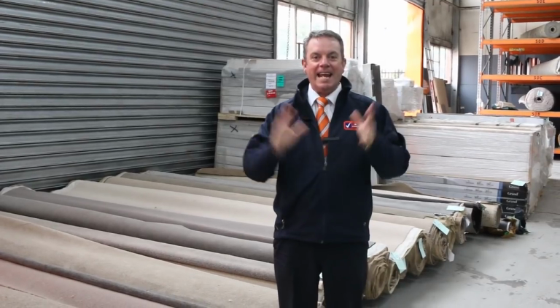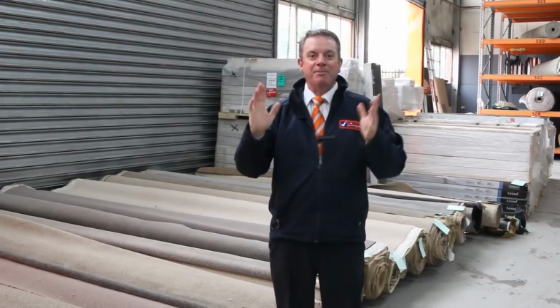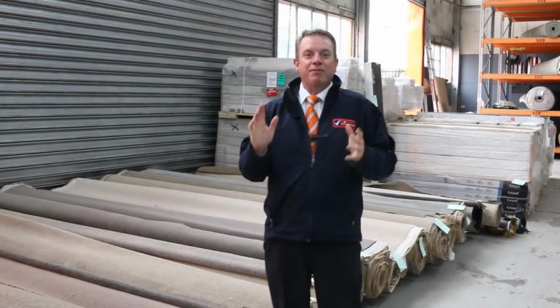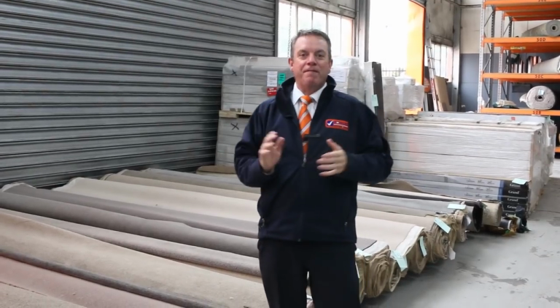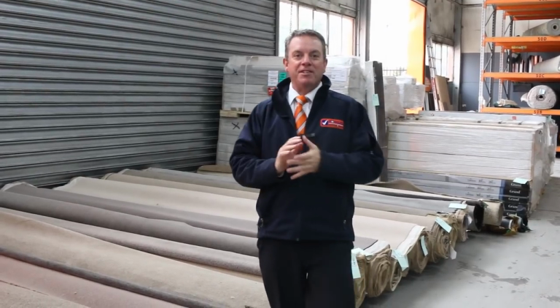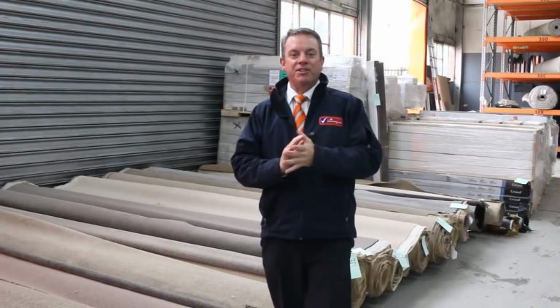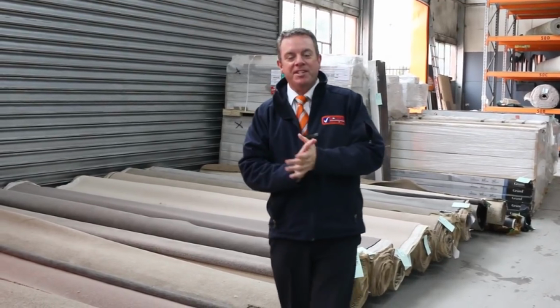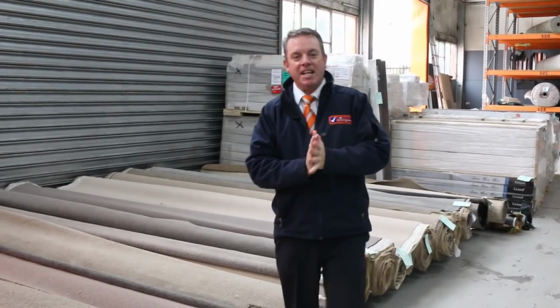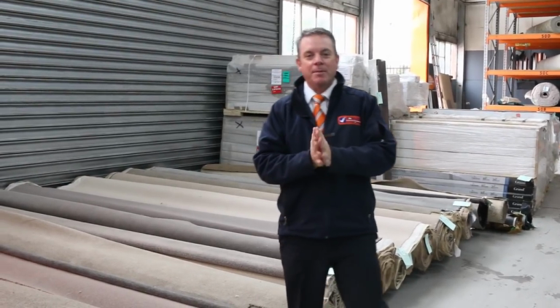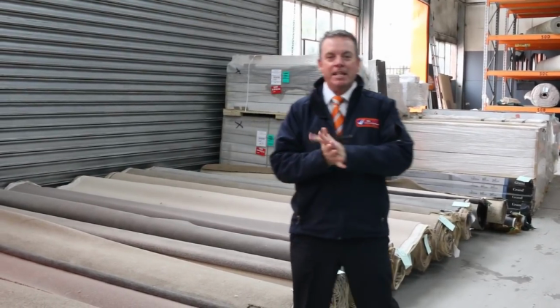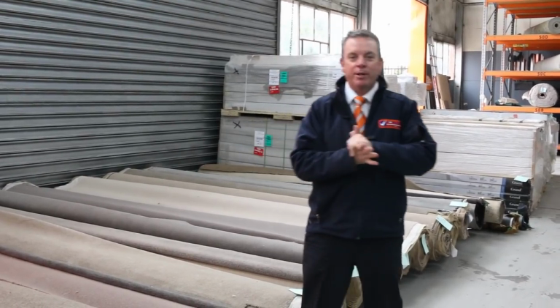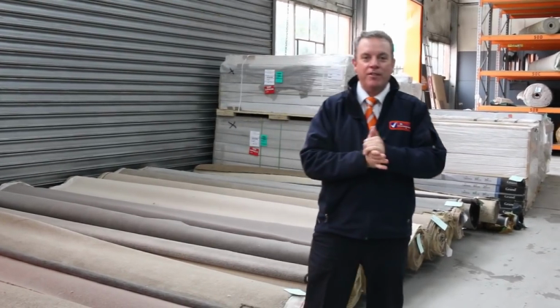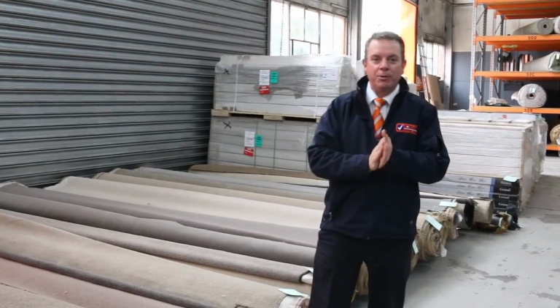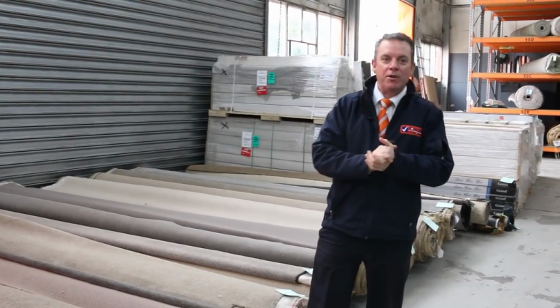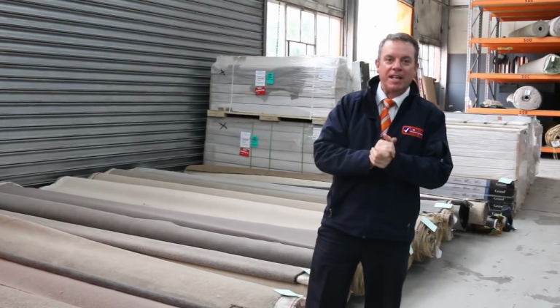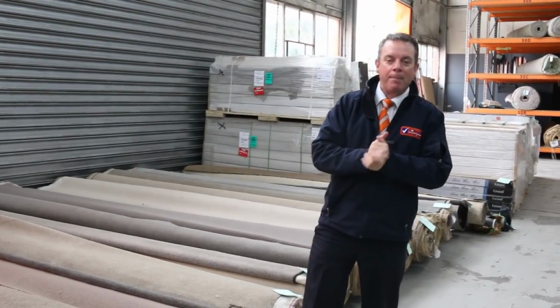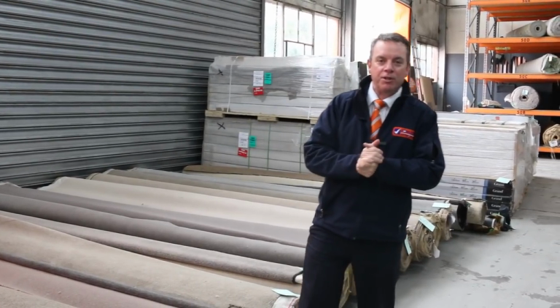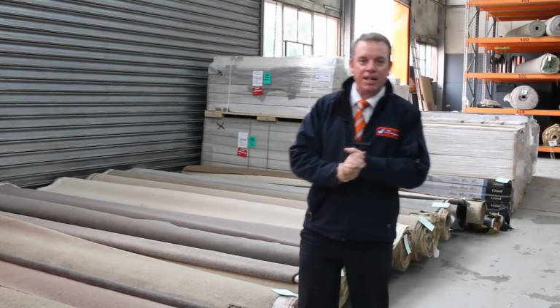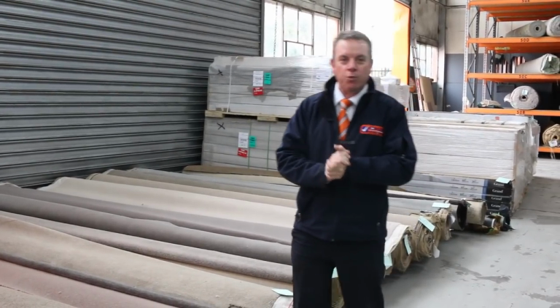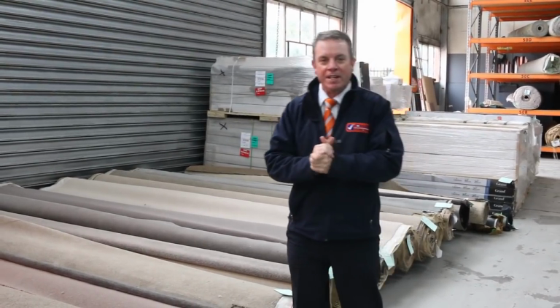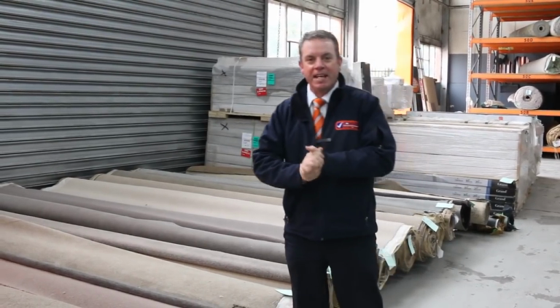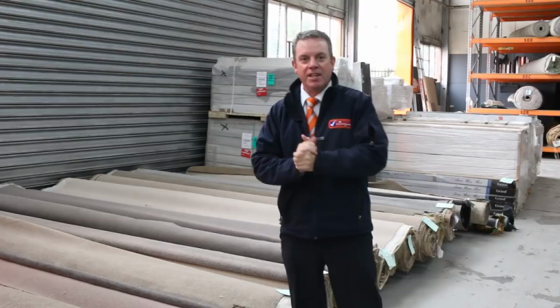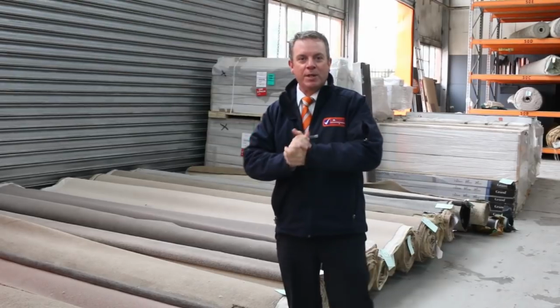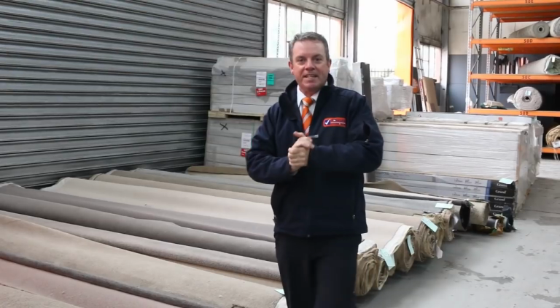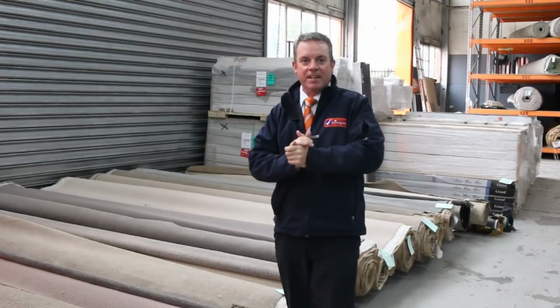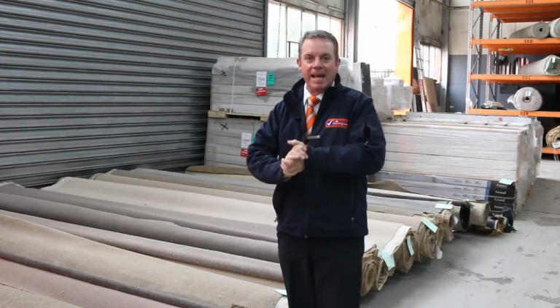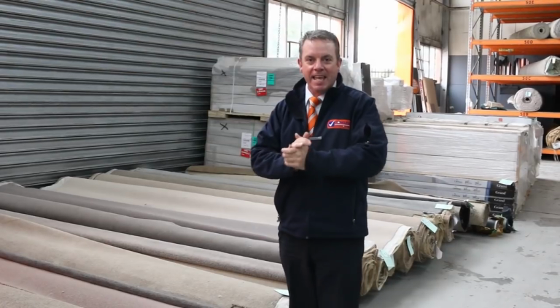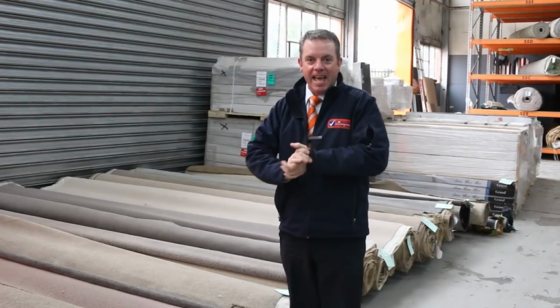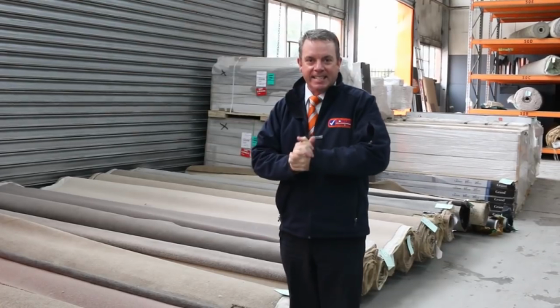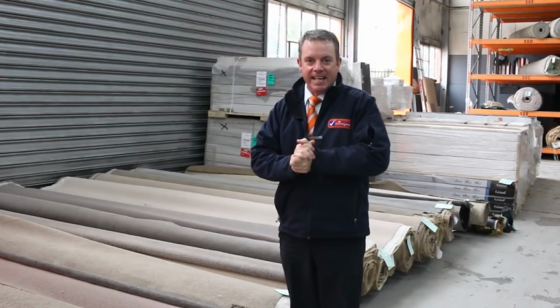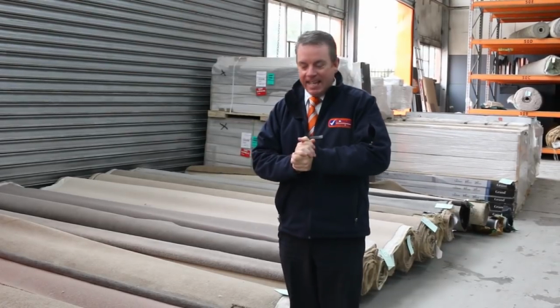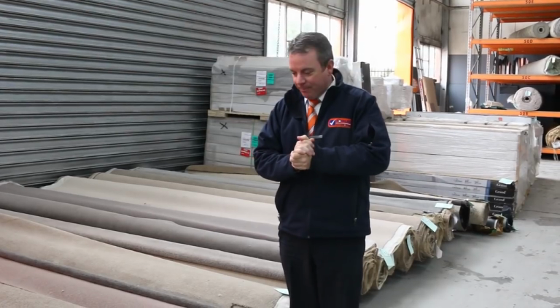G'day, I'm John from Fowles Auction and Sales. I'm here to preview tomorrow's carpet auction — that's Wednesday the 22nd of May at 10am.